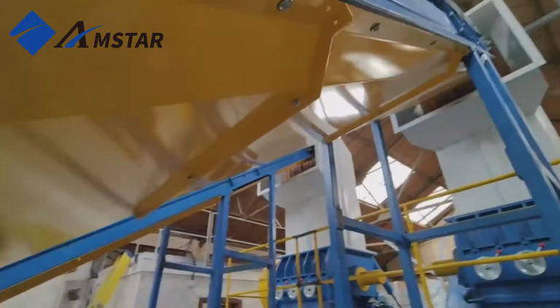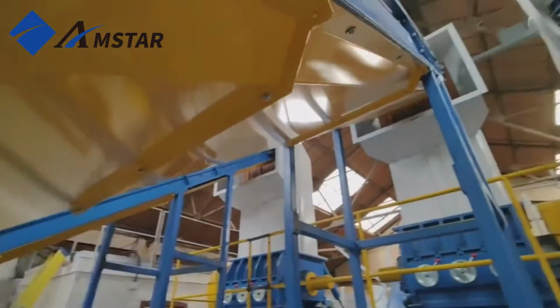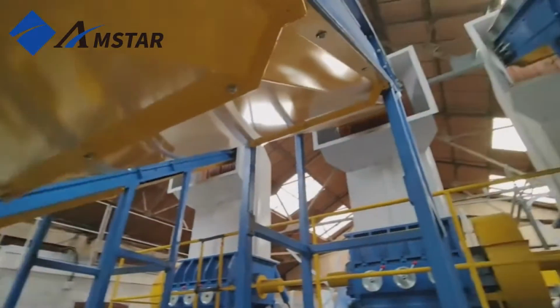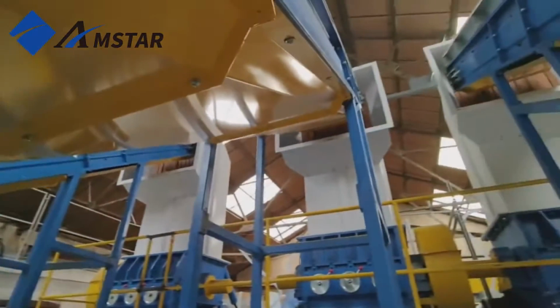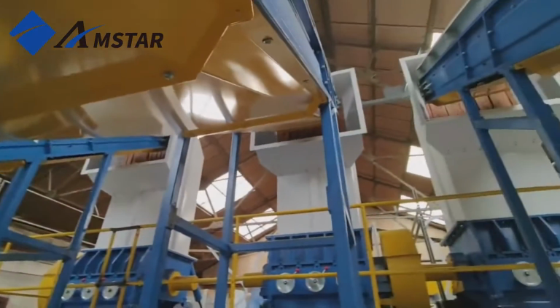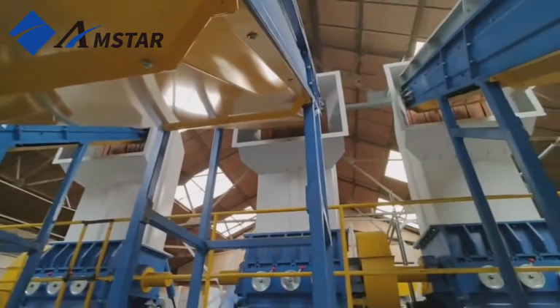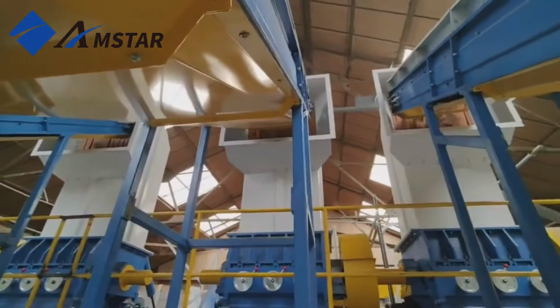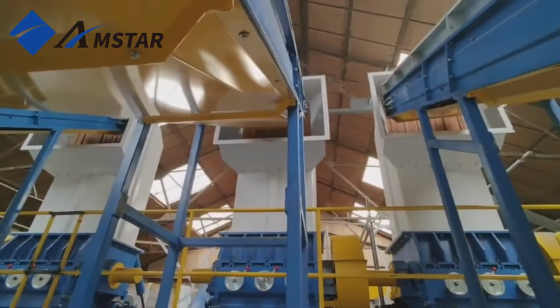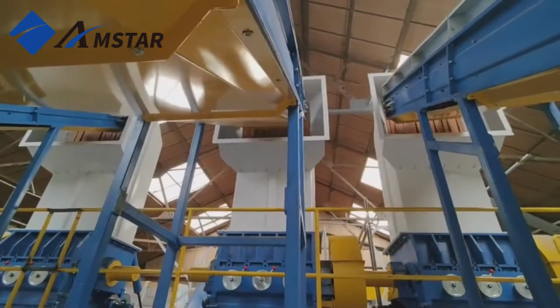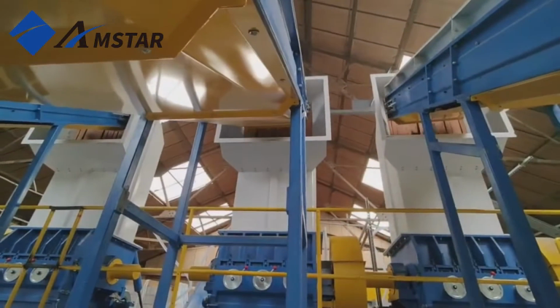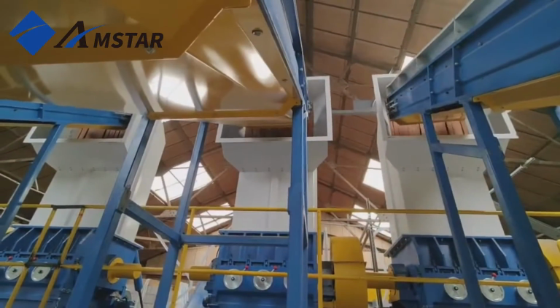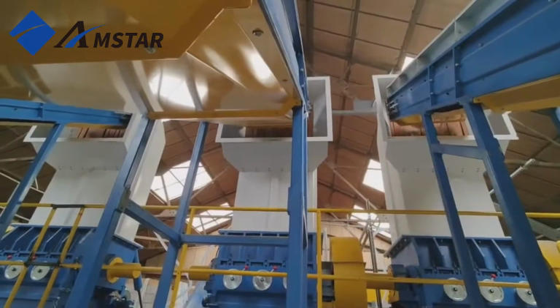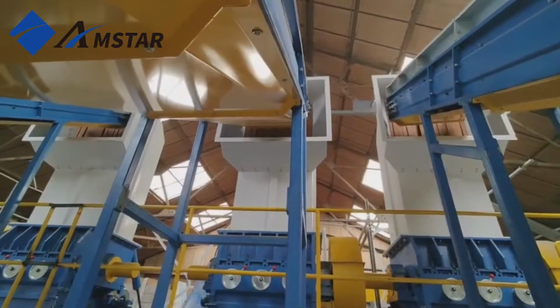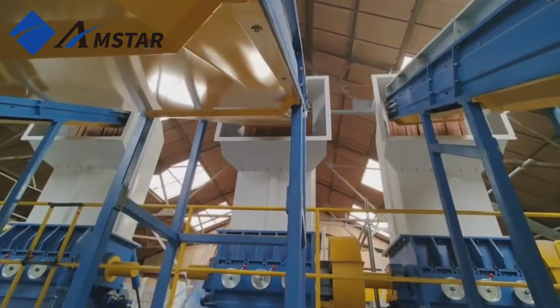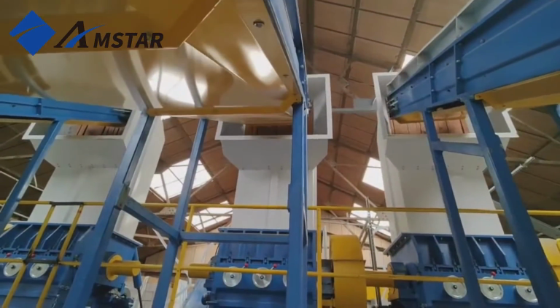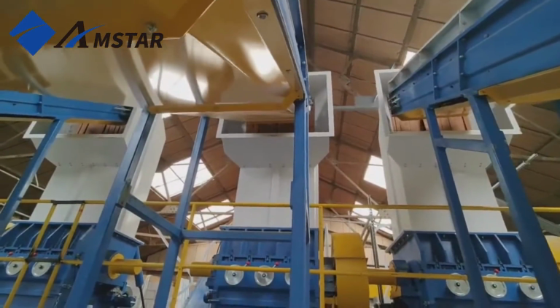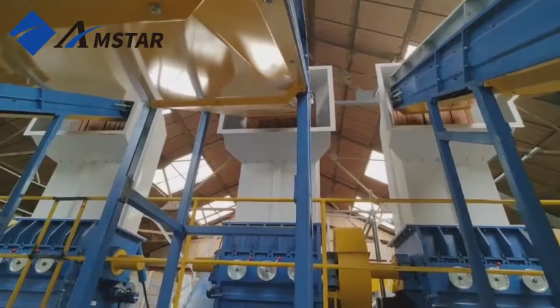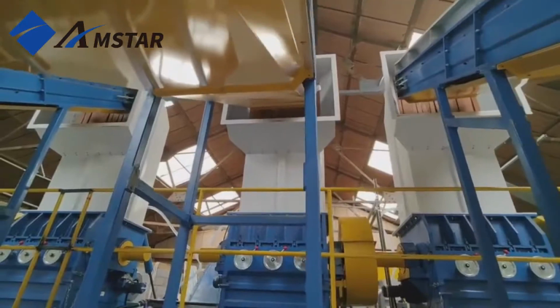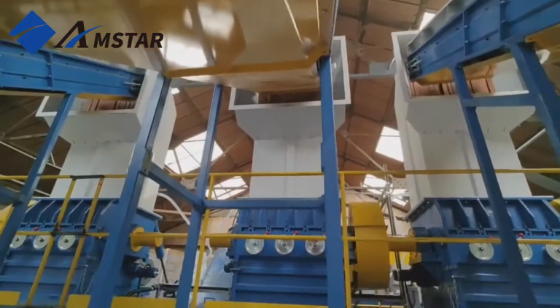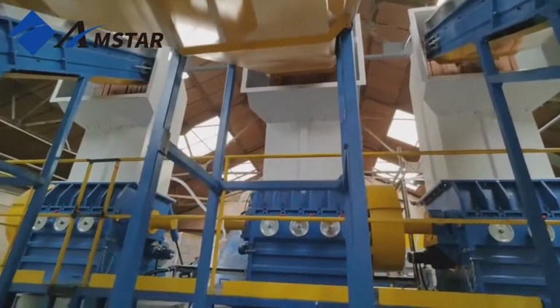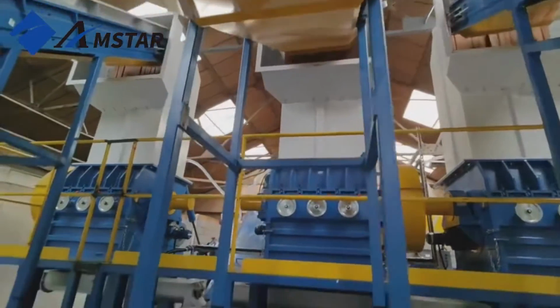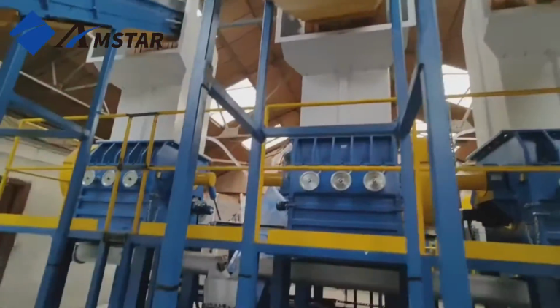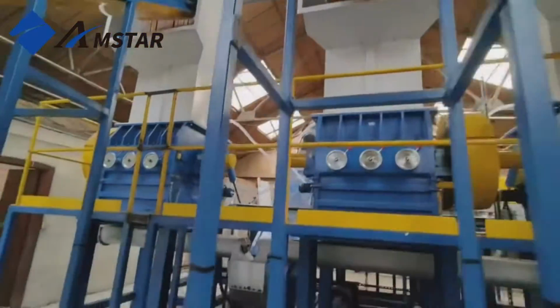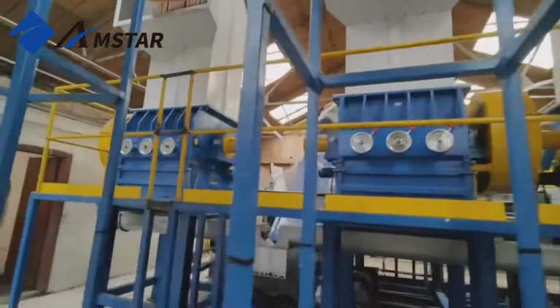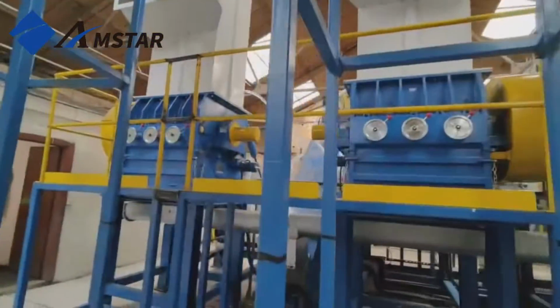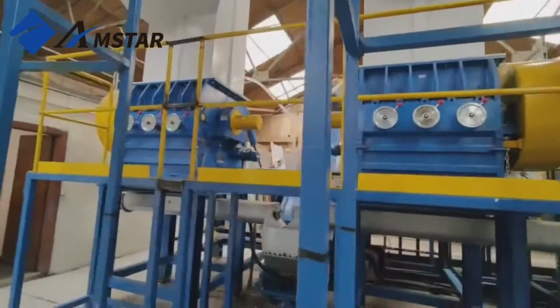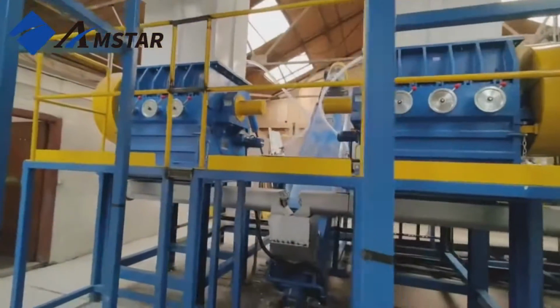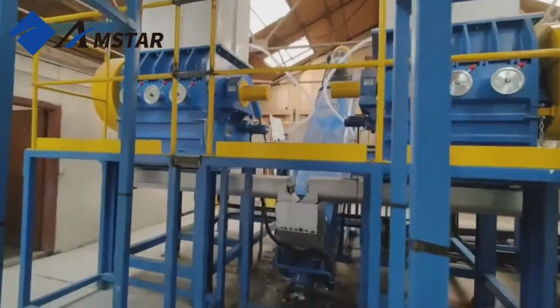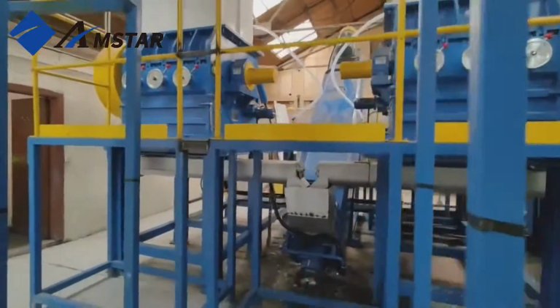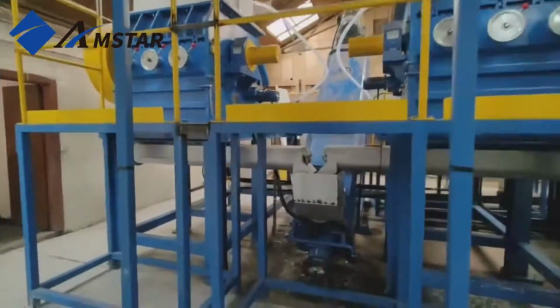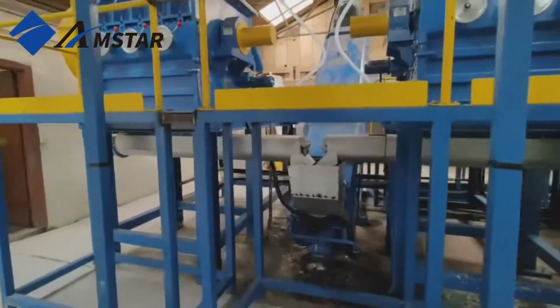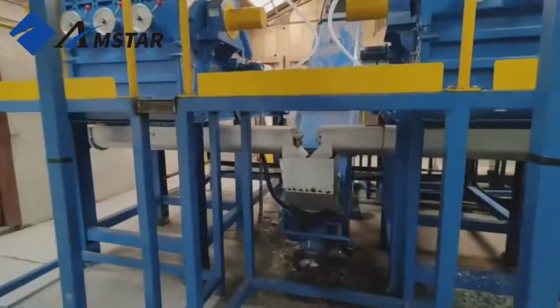The granulator reduces the bottles to smaller flakes, ready for the next steps.